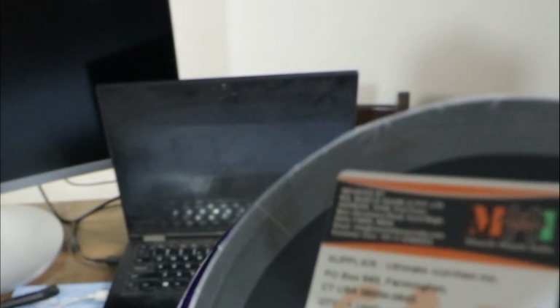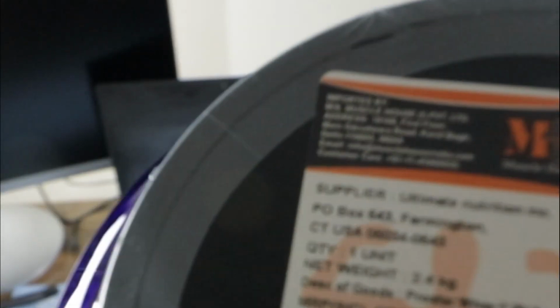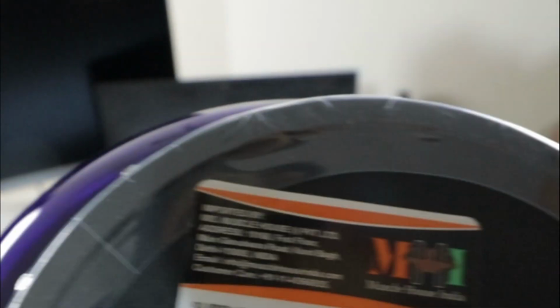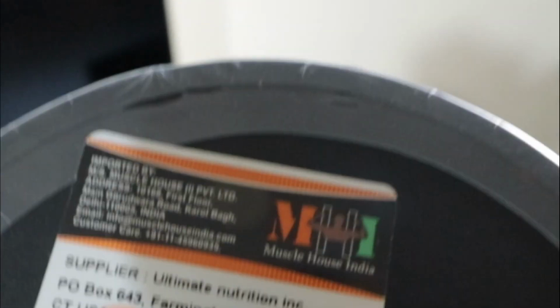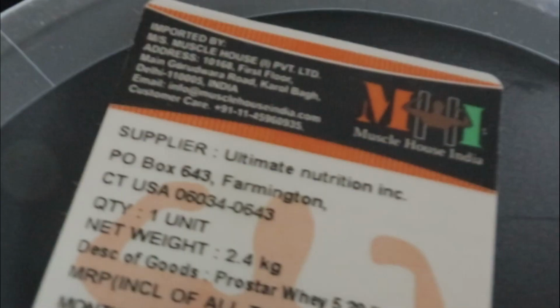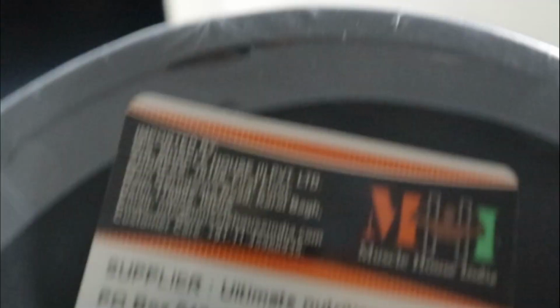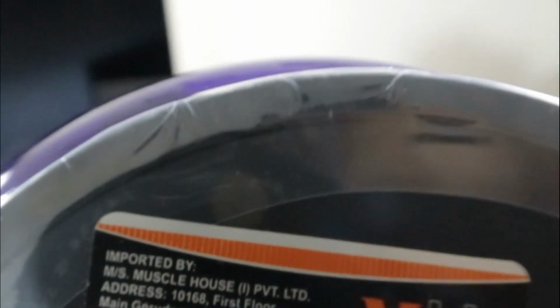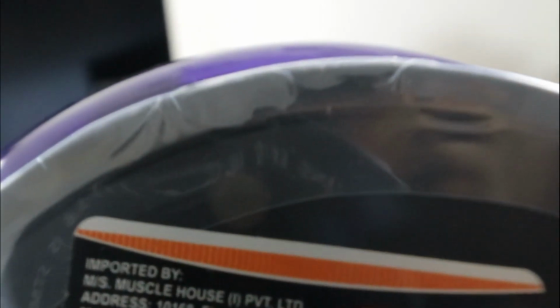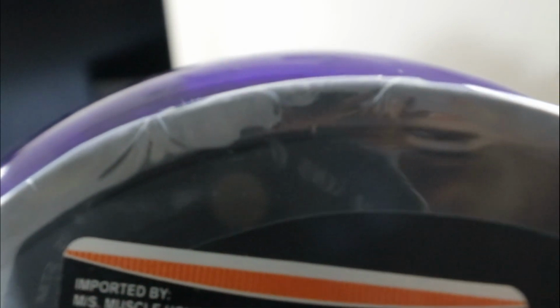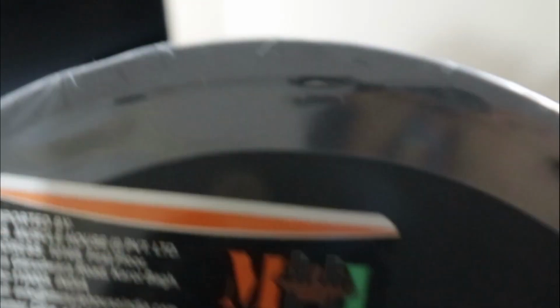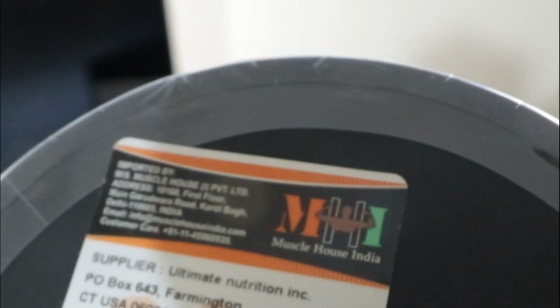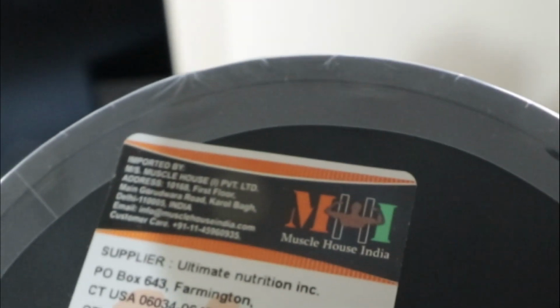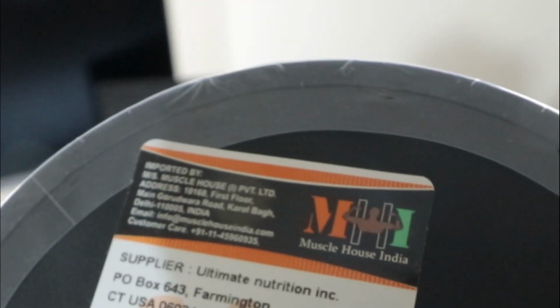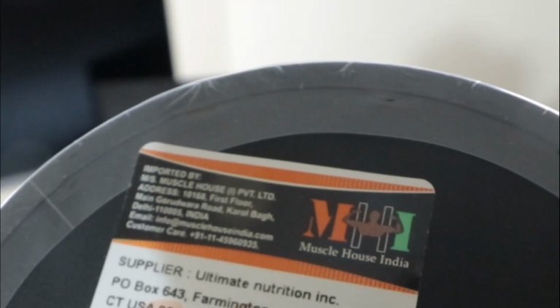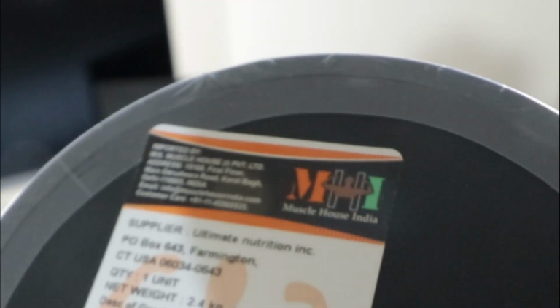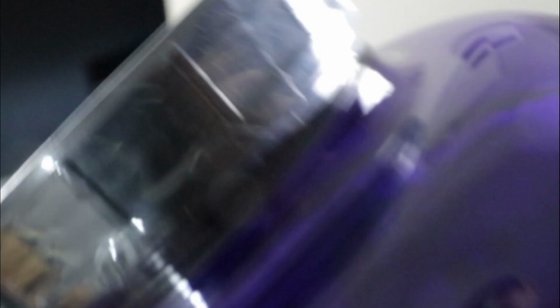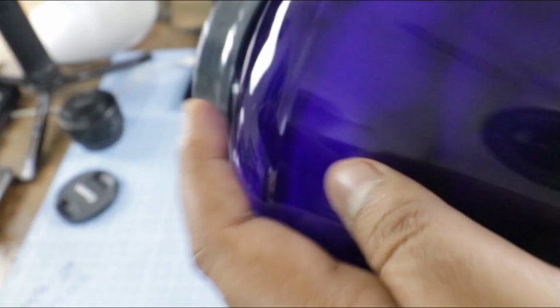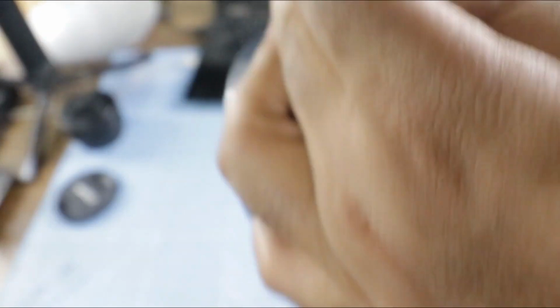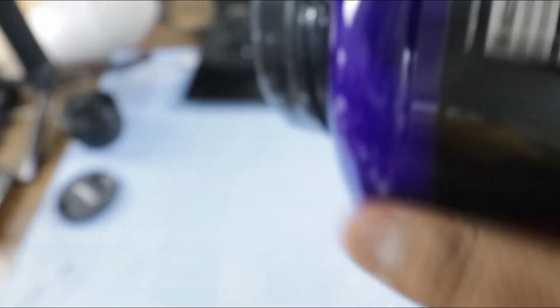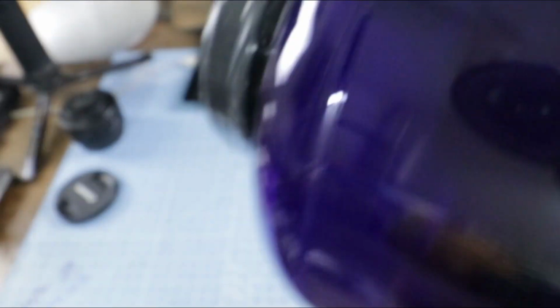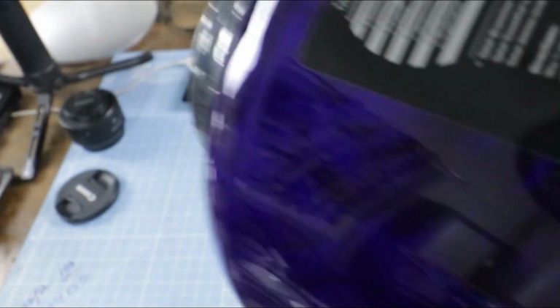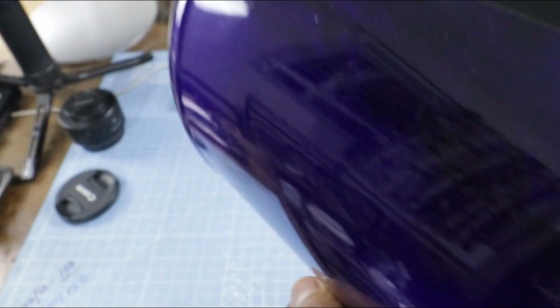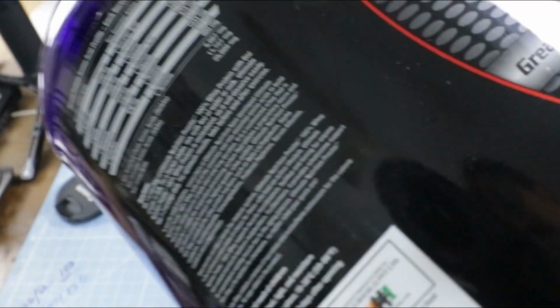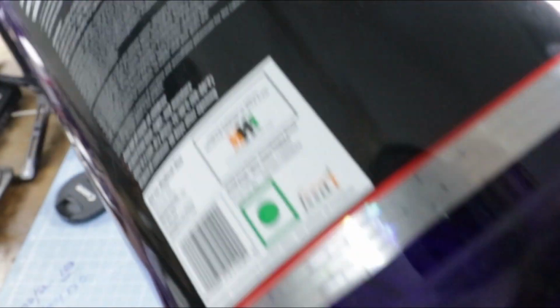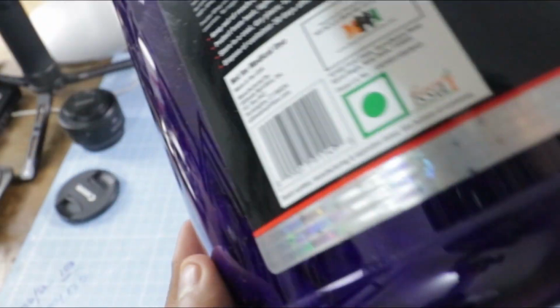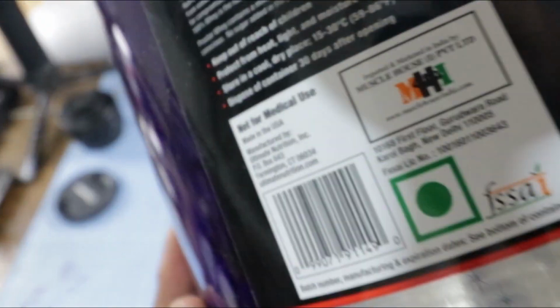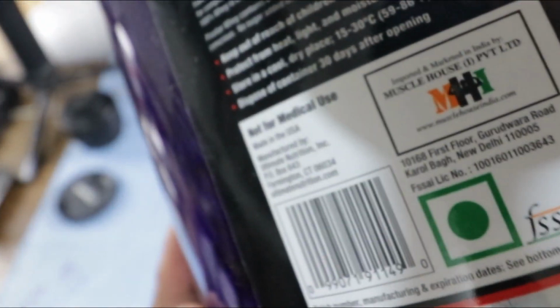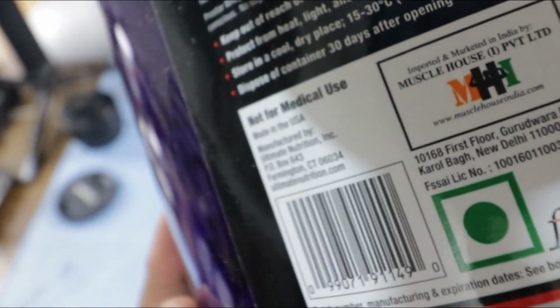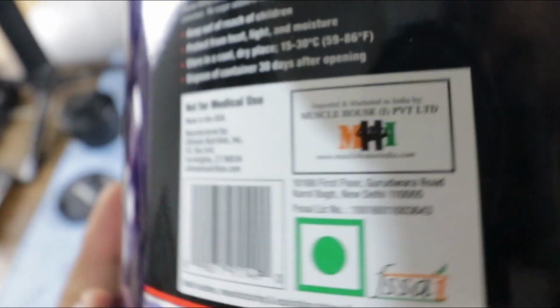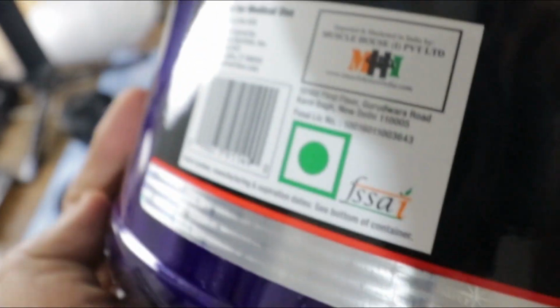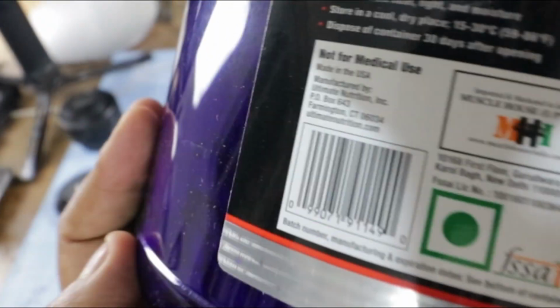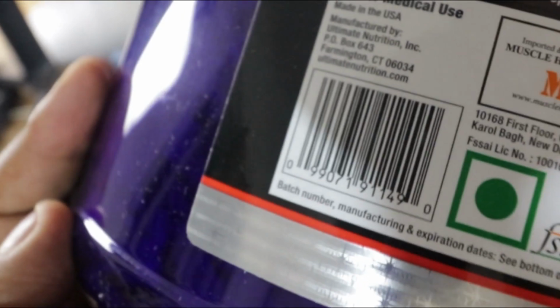The product, the flavor, and the place from where to buy were all decided by the viewers of this channel through a public poll.